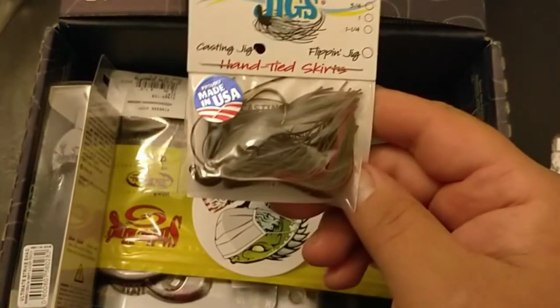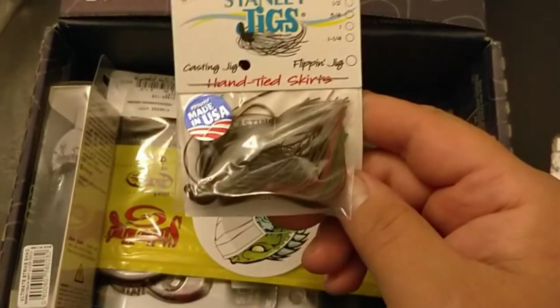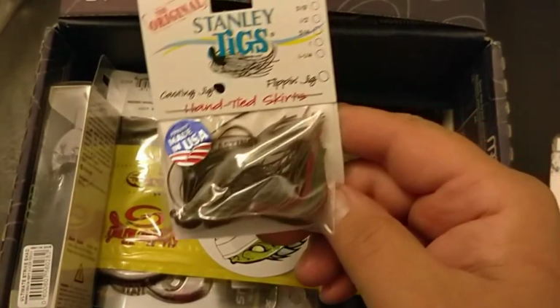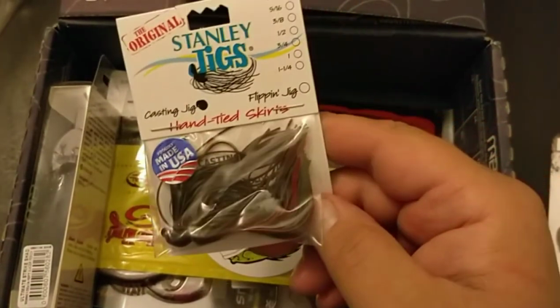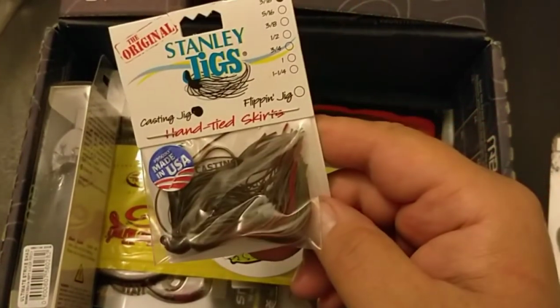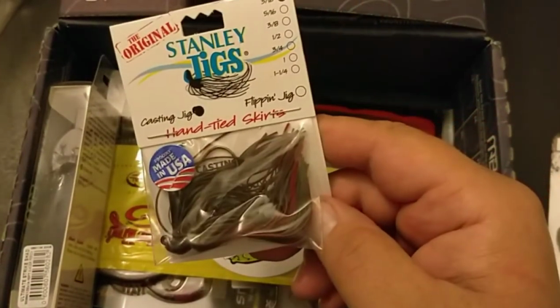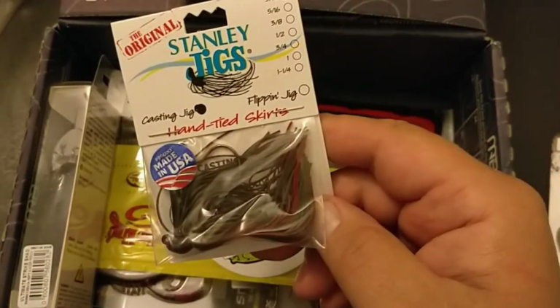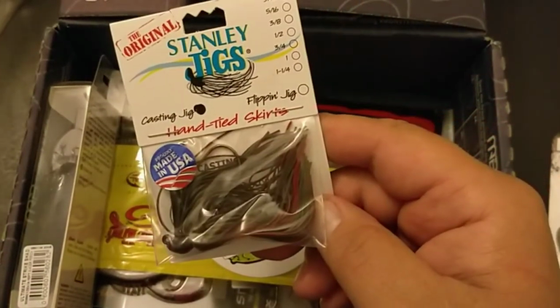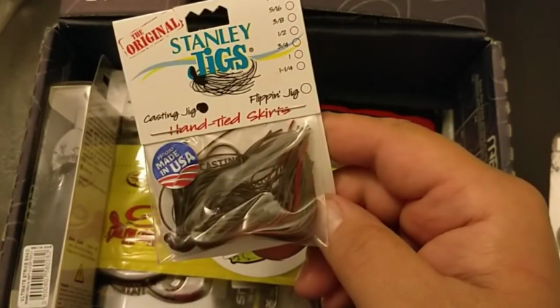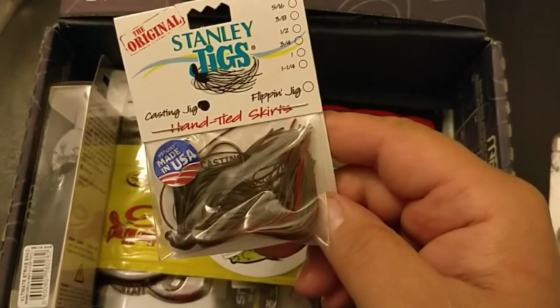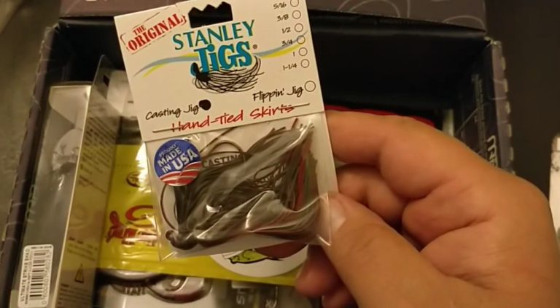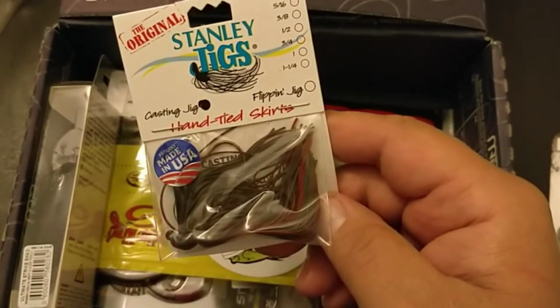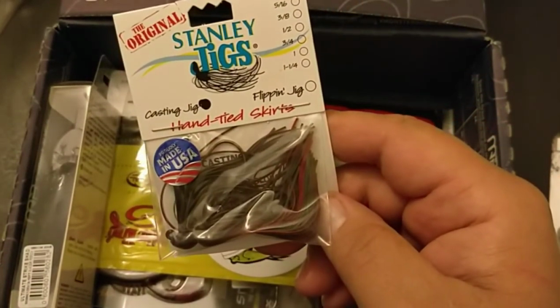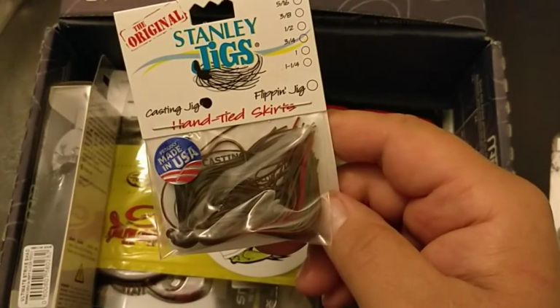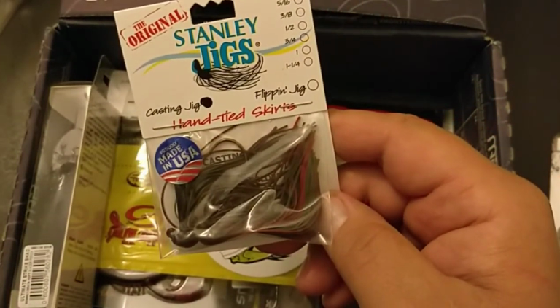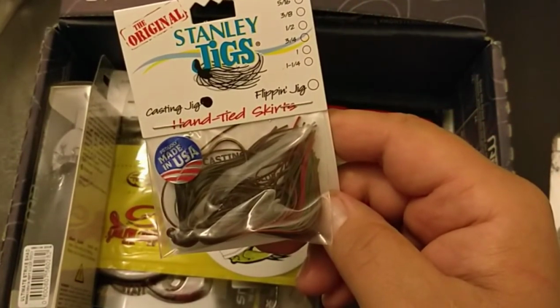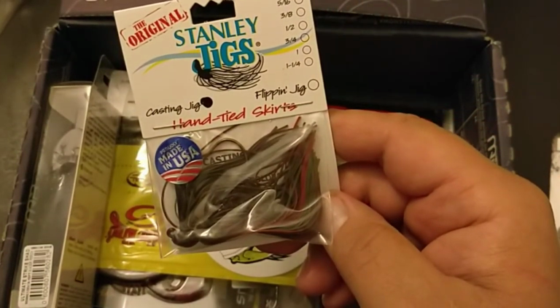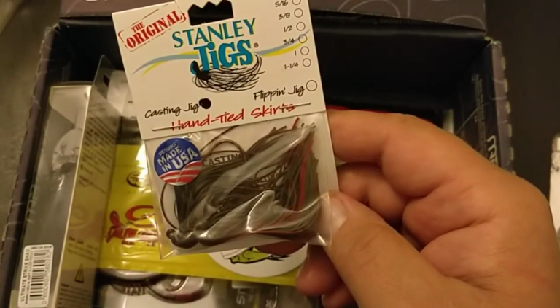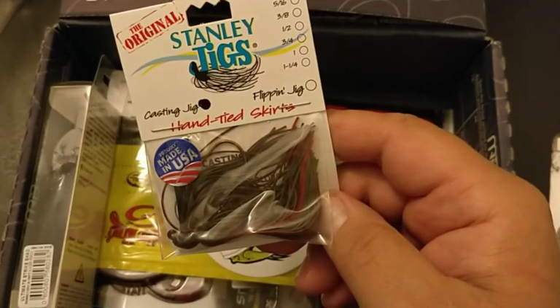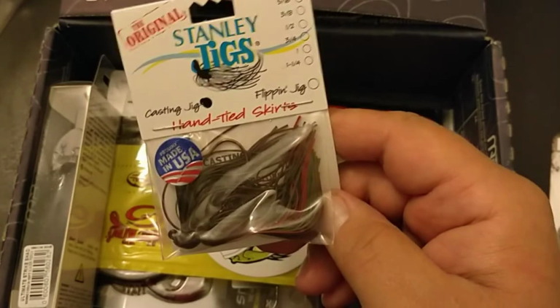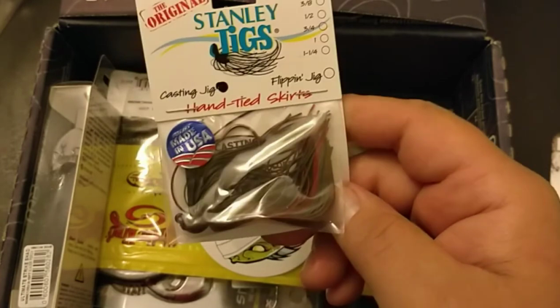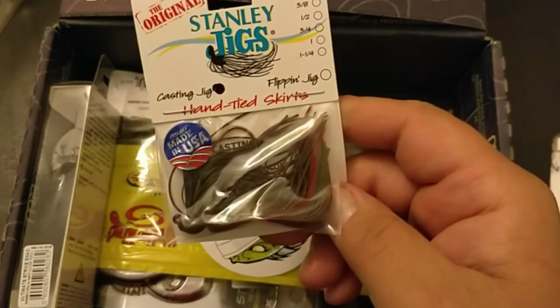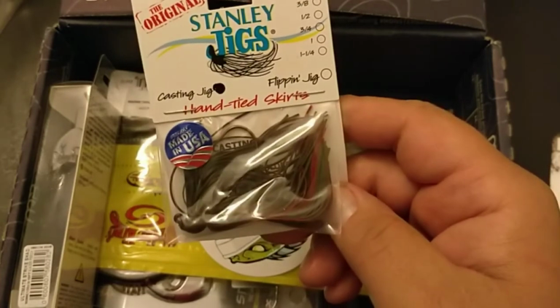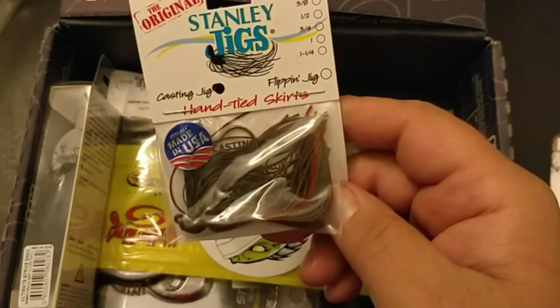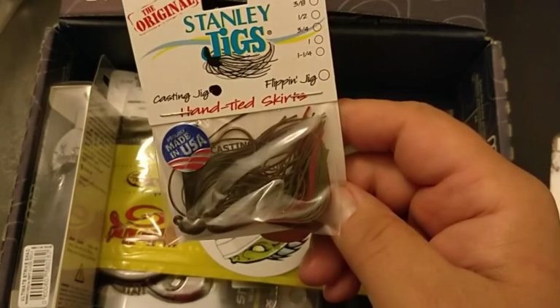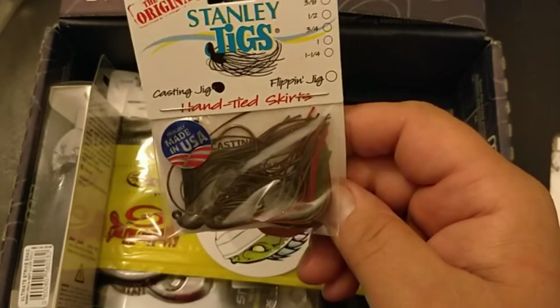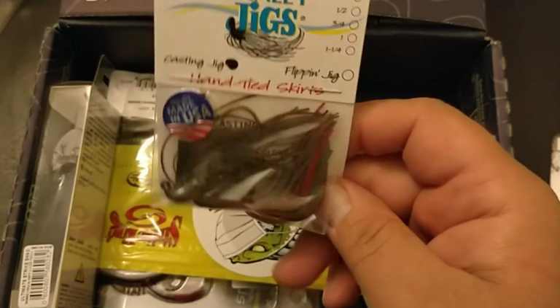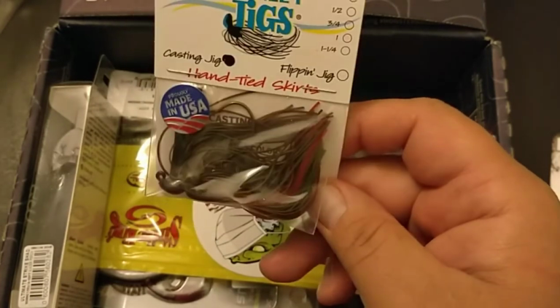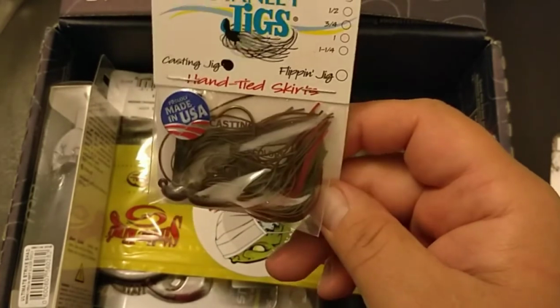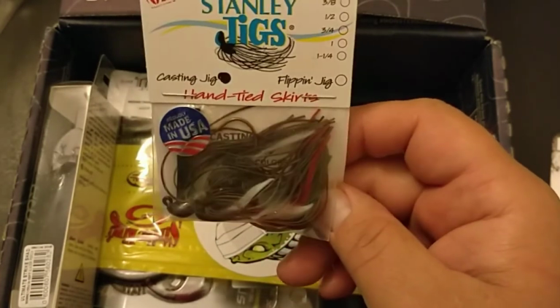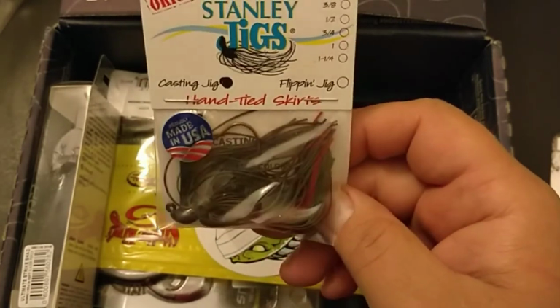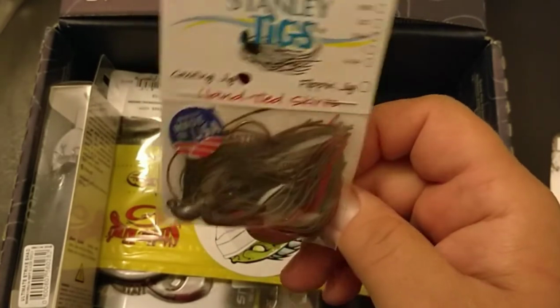Believe it or not, this actually flips and skips really good on BFS gear or spinning rods at 3/16 ounce.